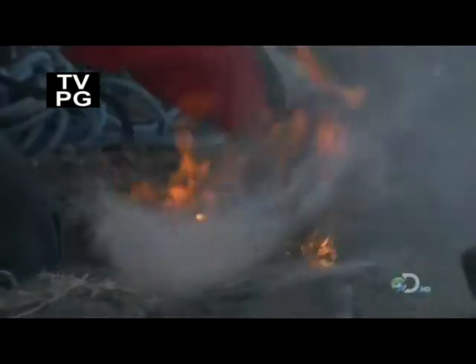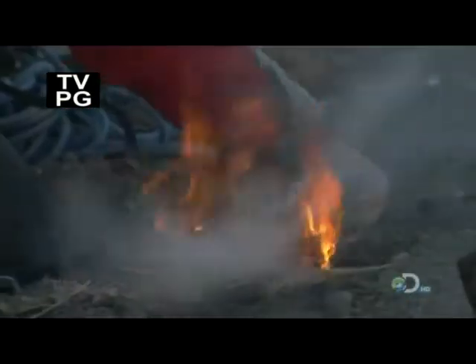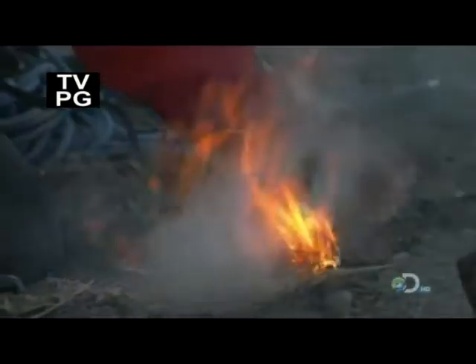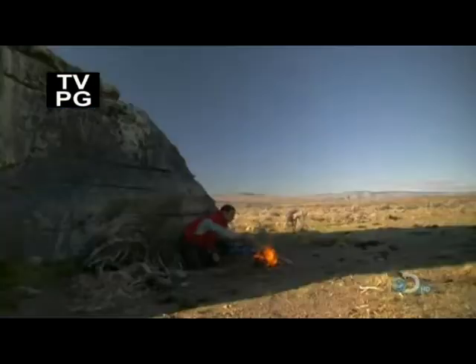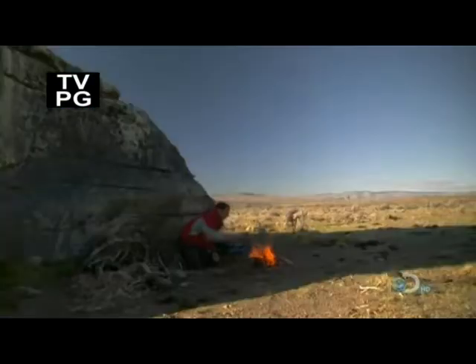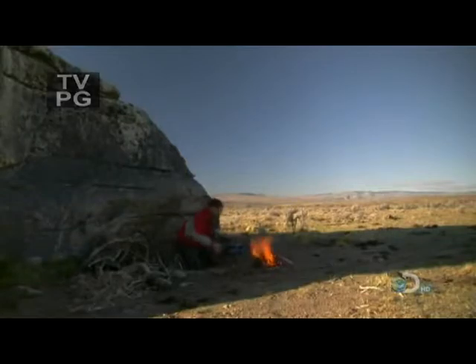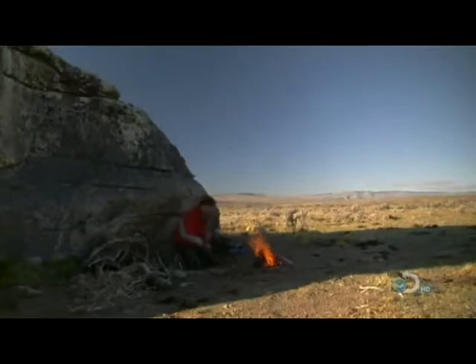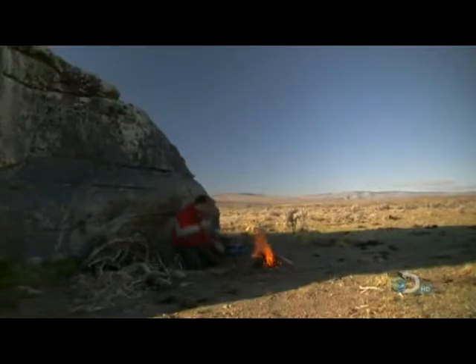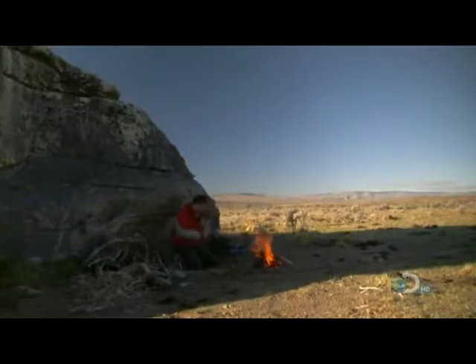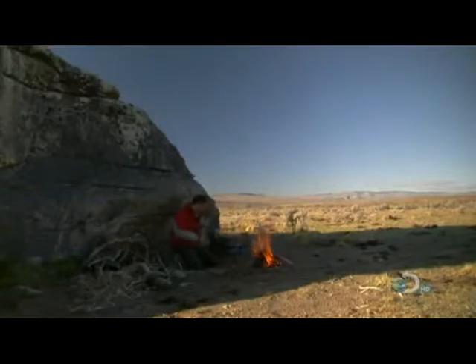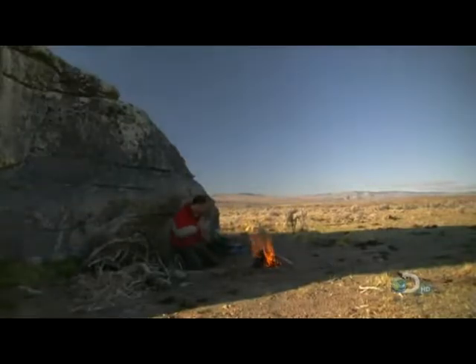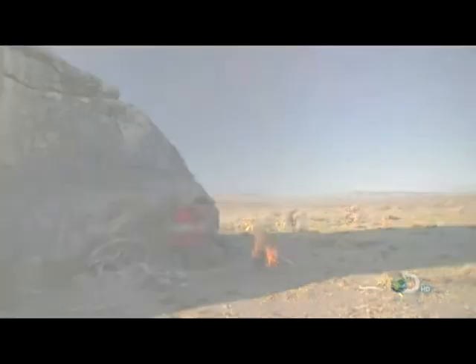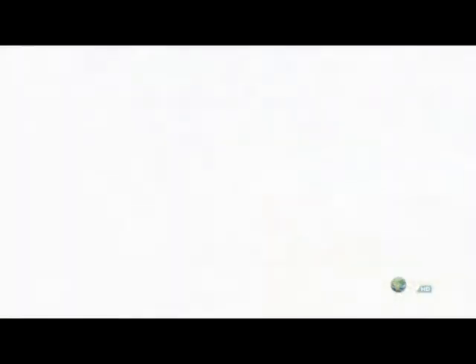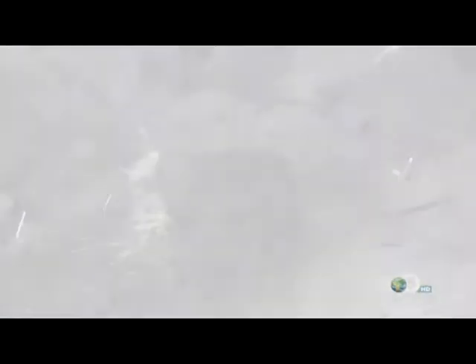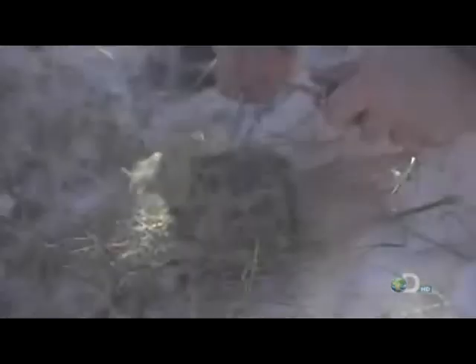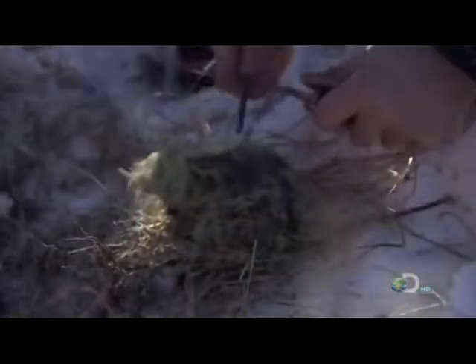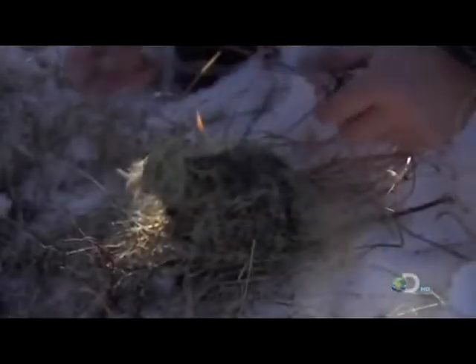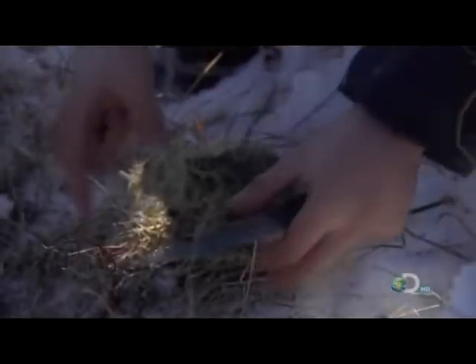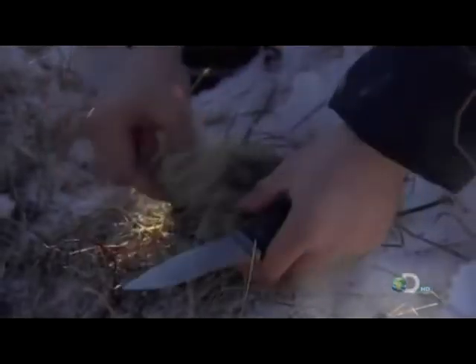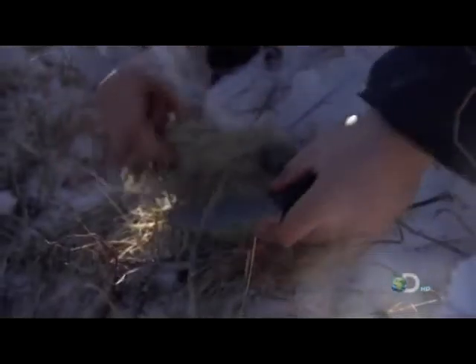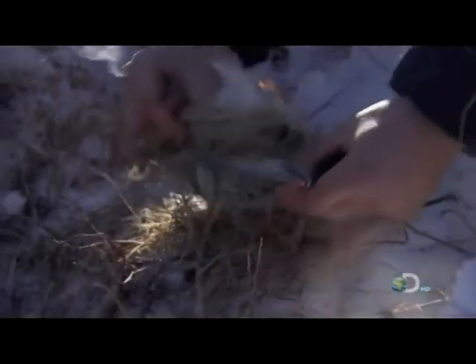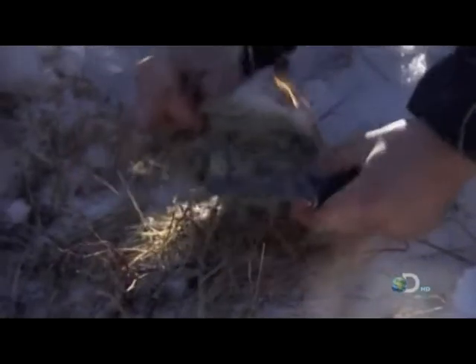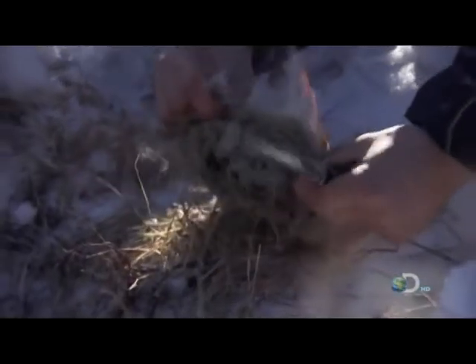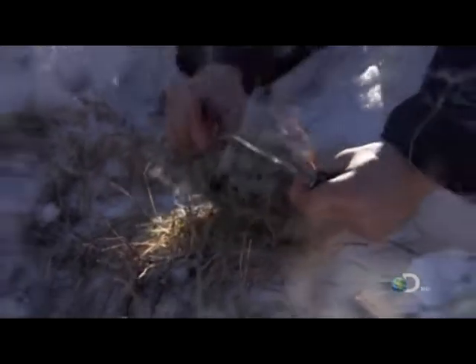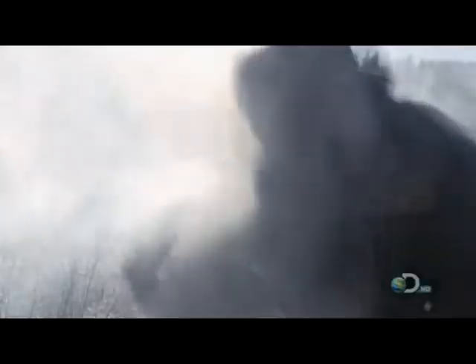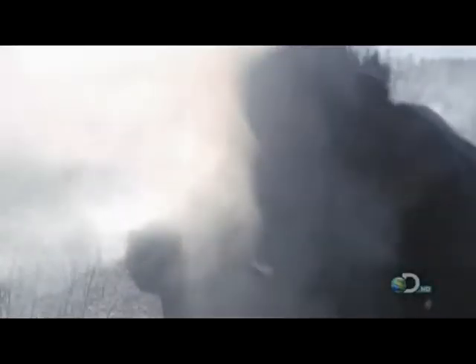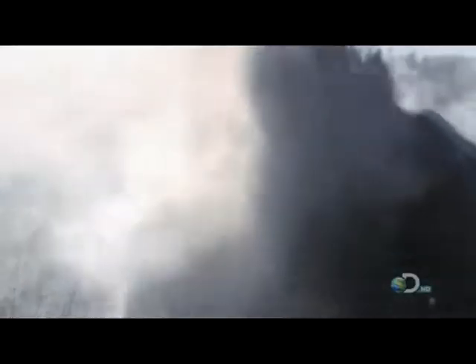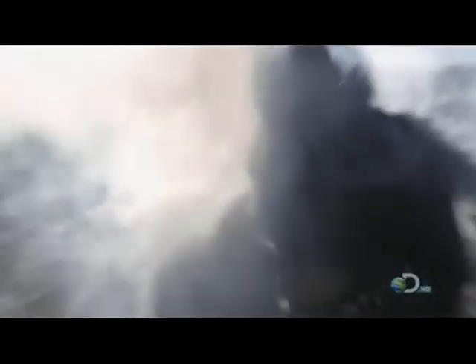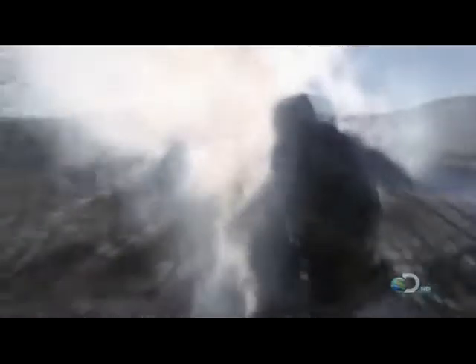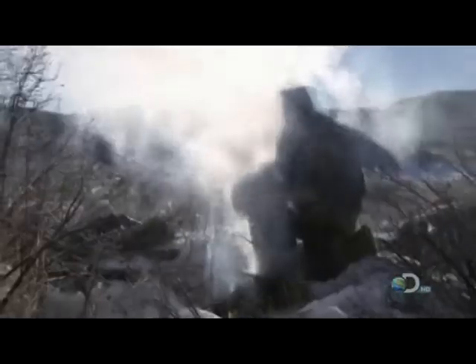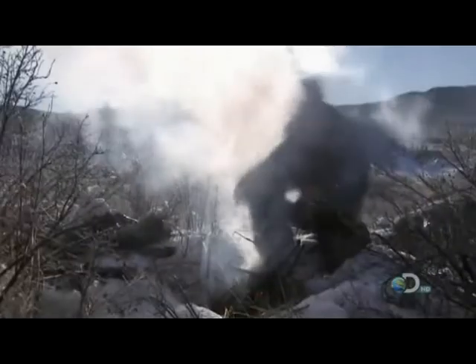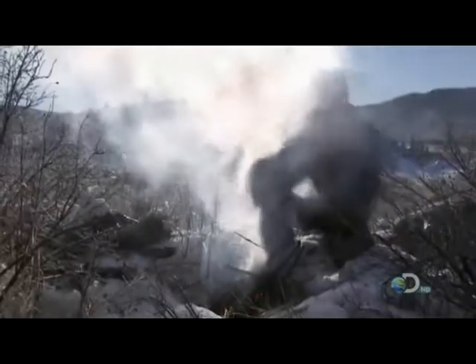Stuck out in the wilderness fighting for survival, nothing improves morale more than a warm, glowing fire.